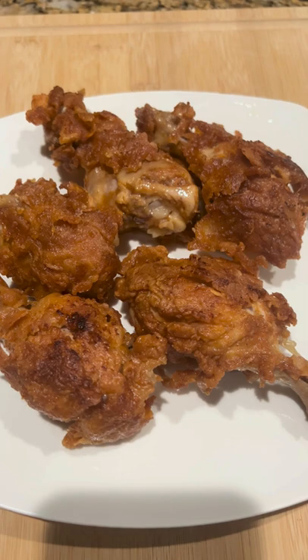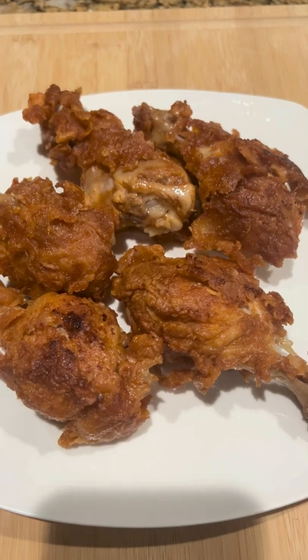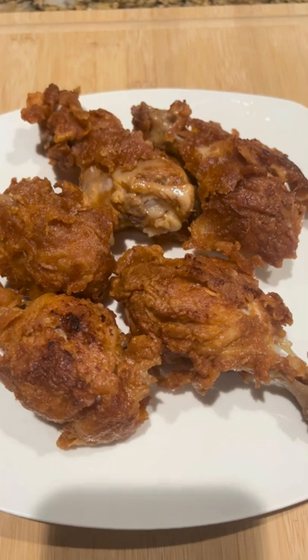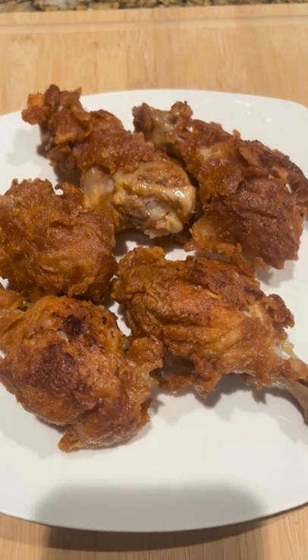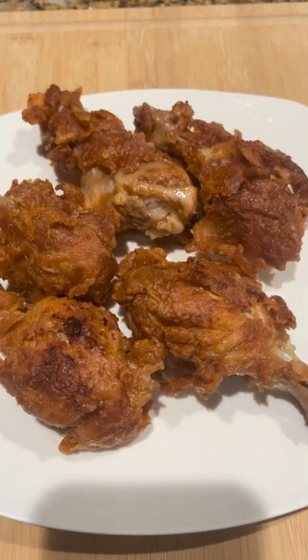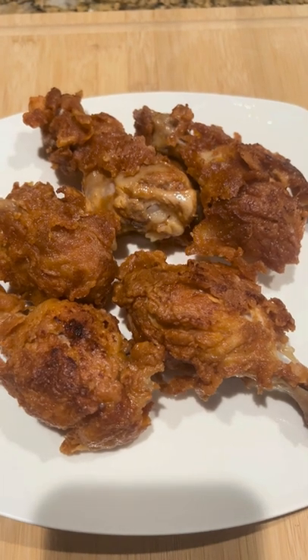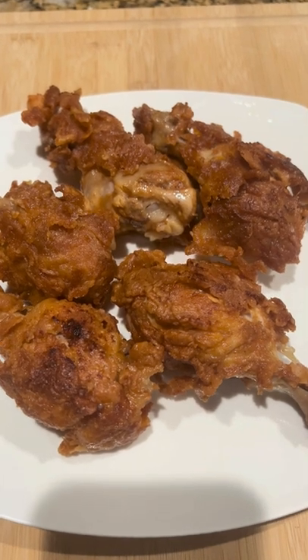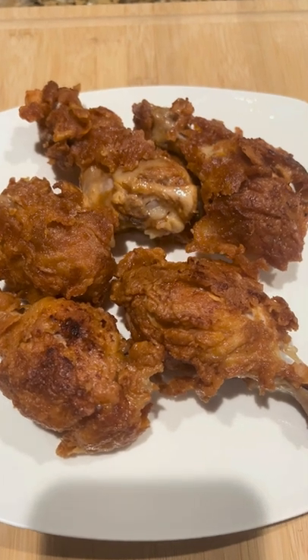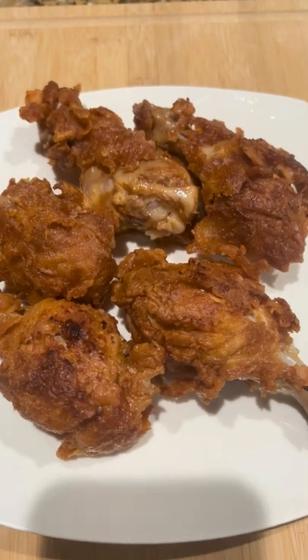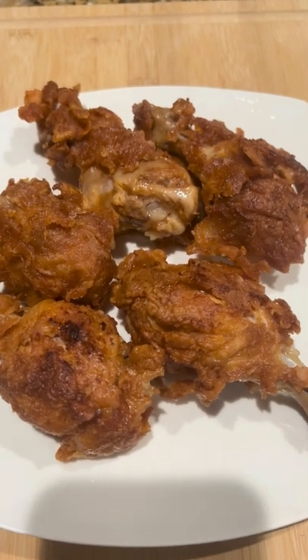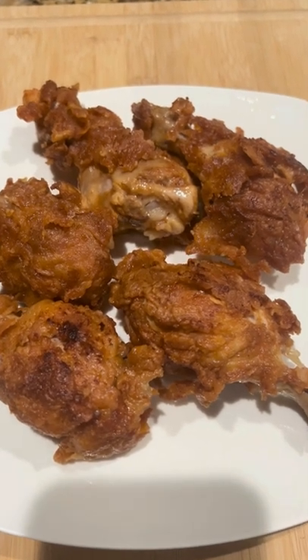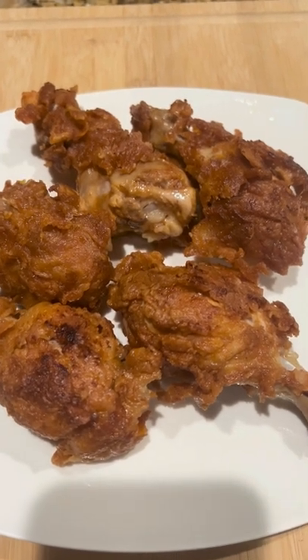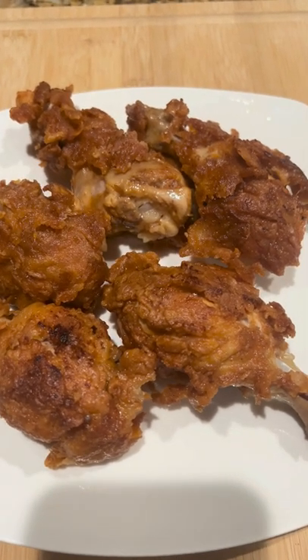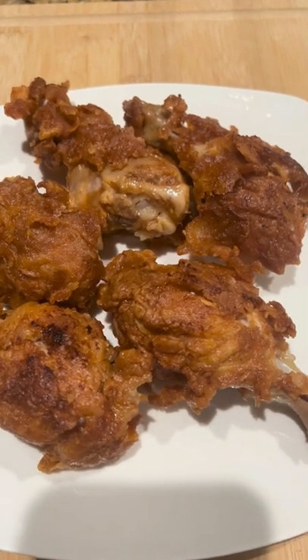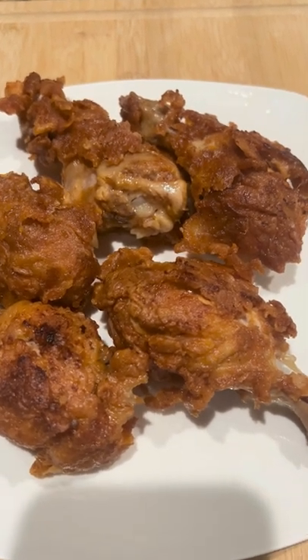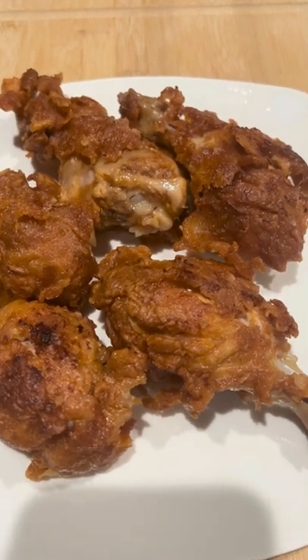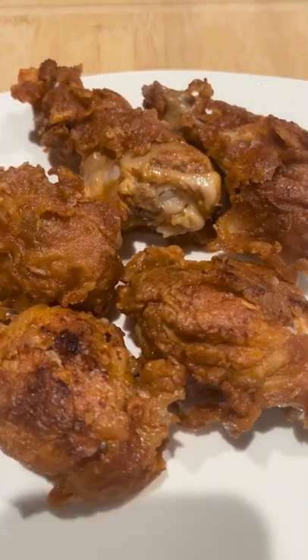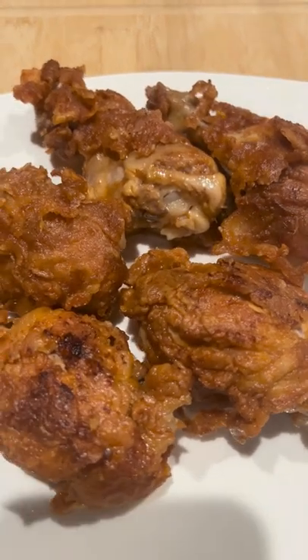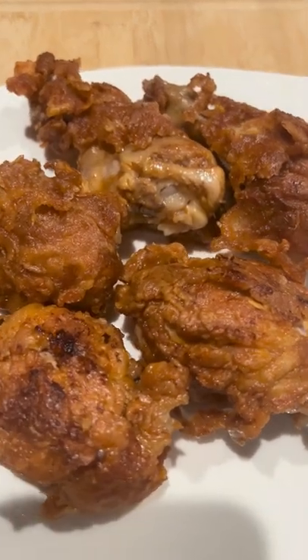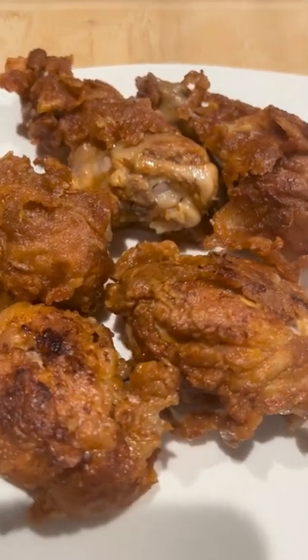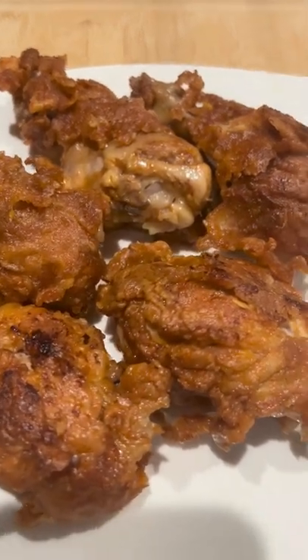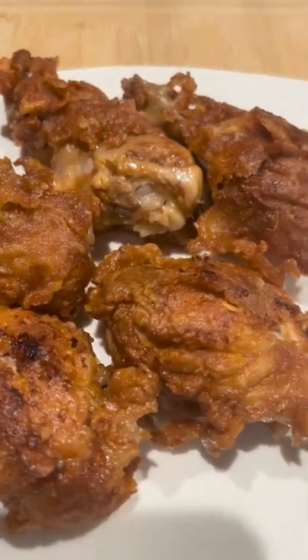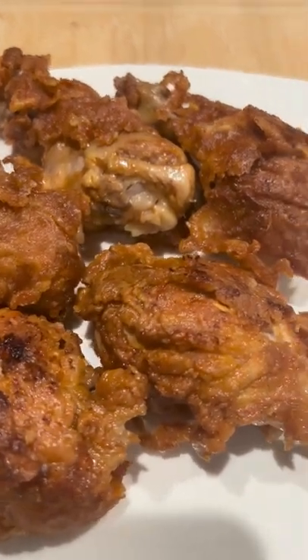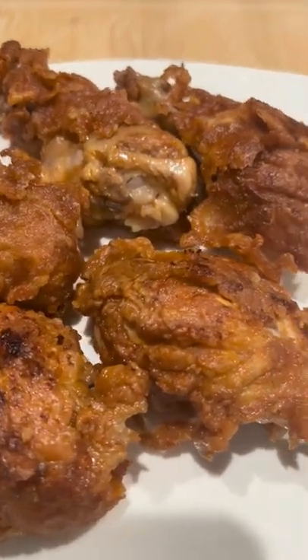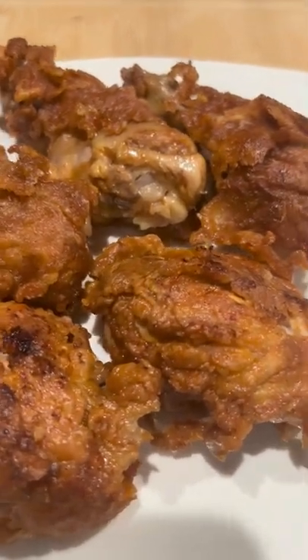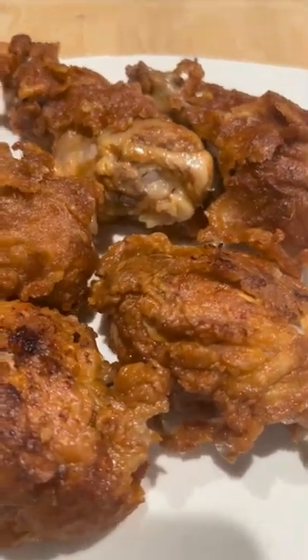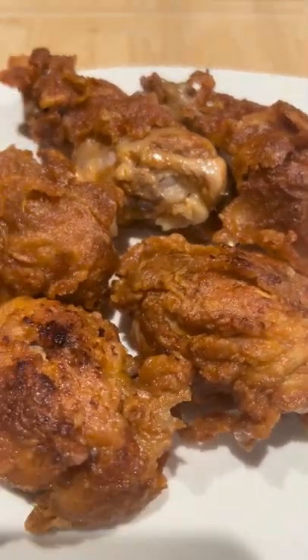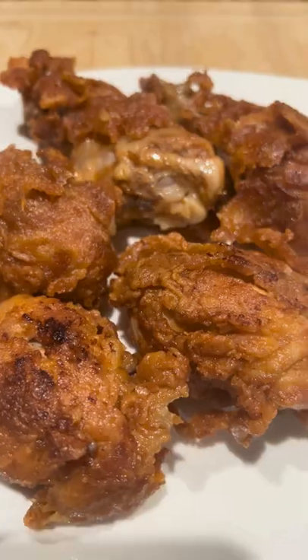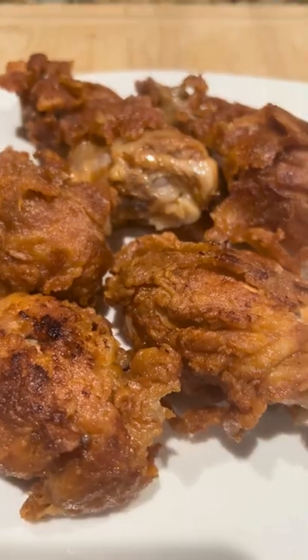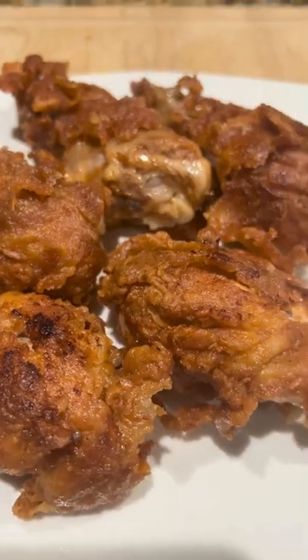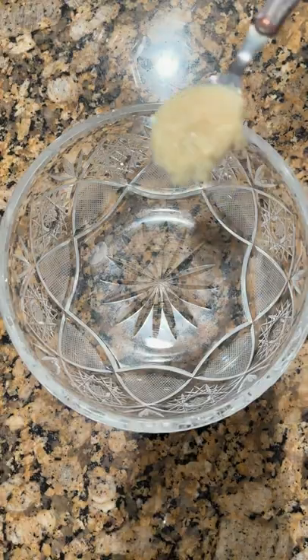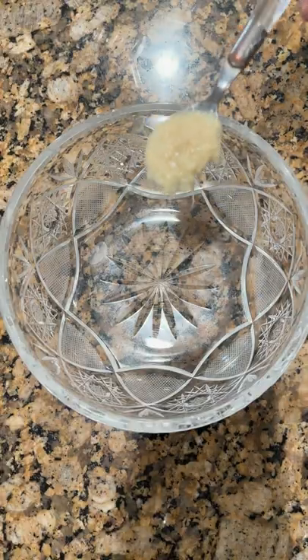Hello friends and viewers, assalamu alaikum, welcome to Anila Cuisine. Today I'm sharing a buffalo drumsticks recipe. Let's start.